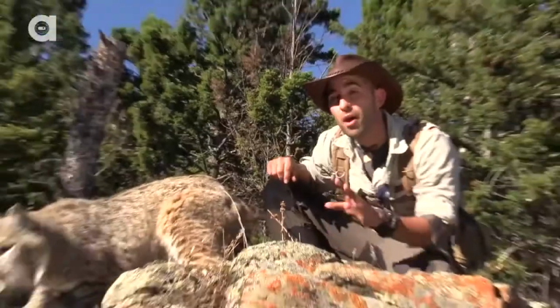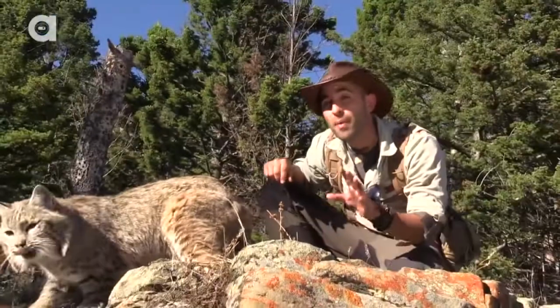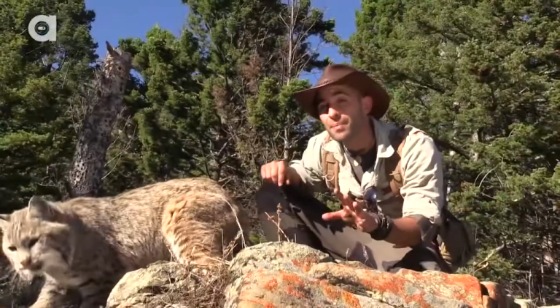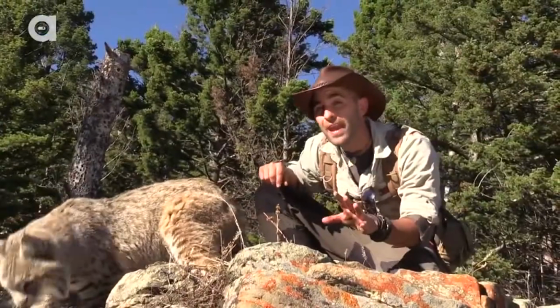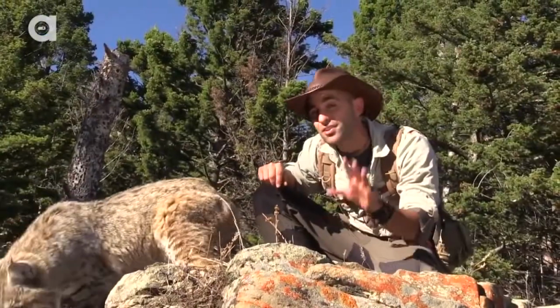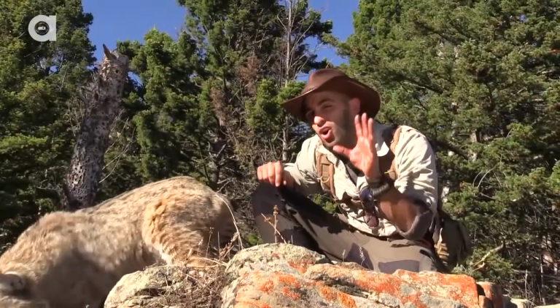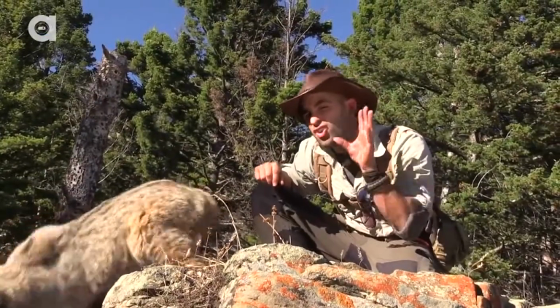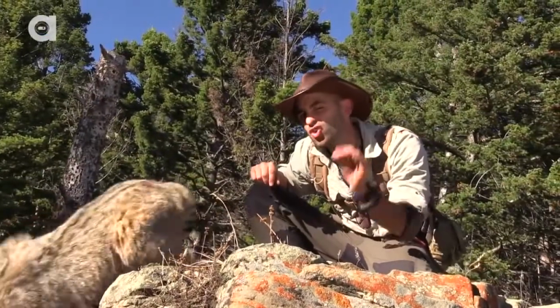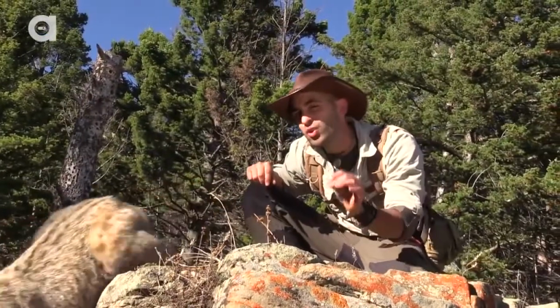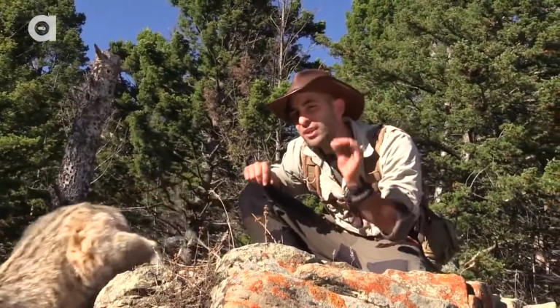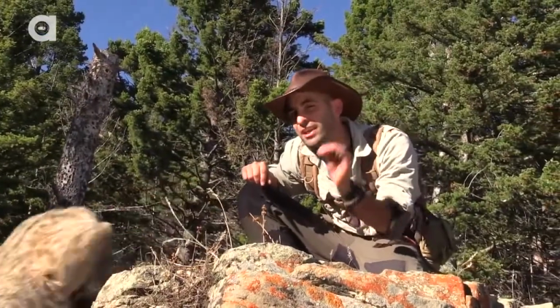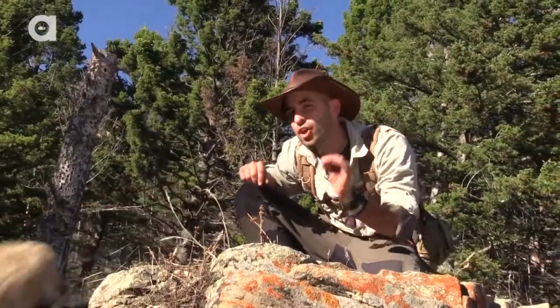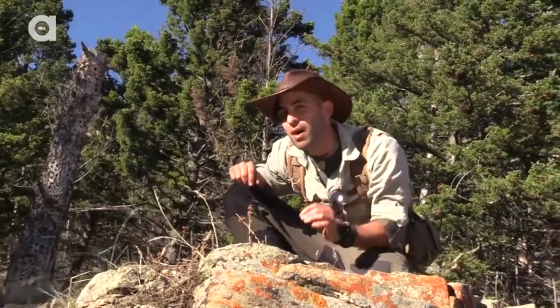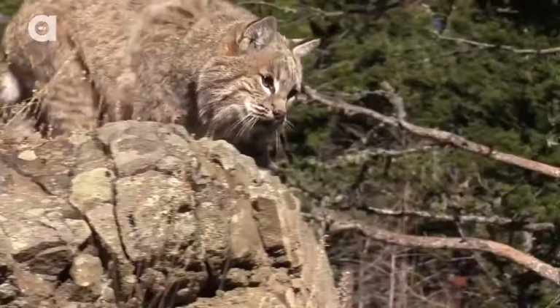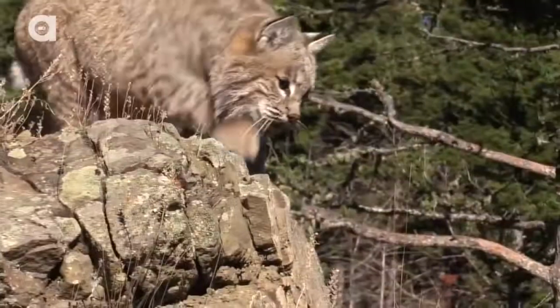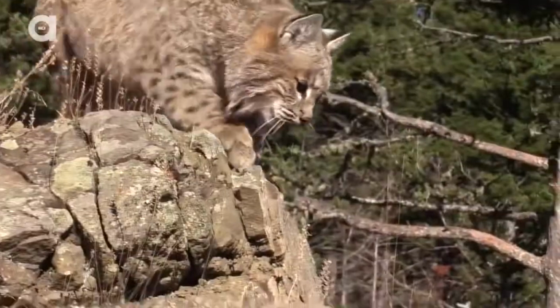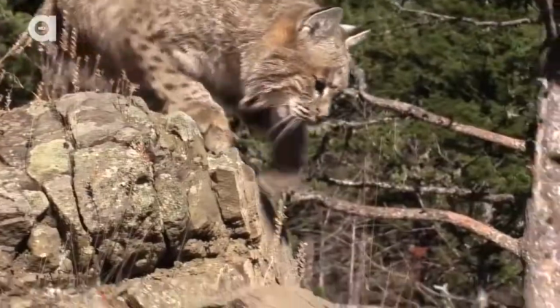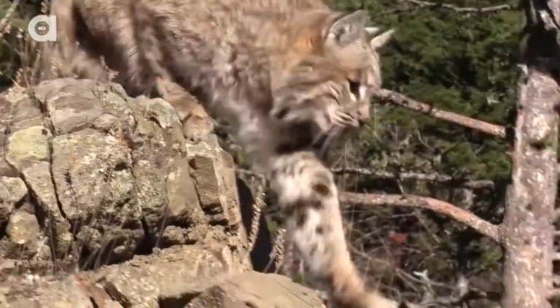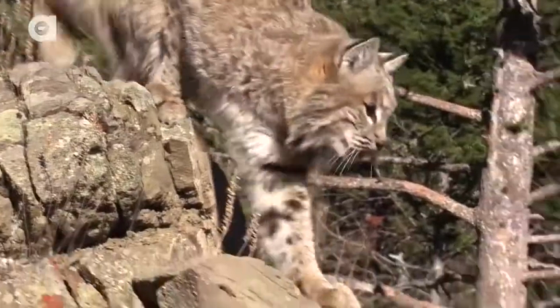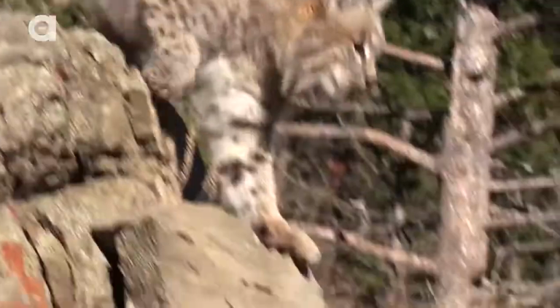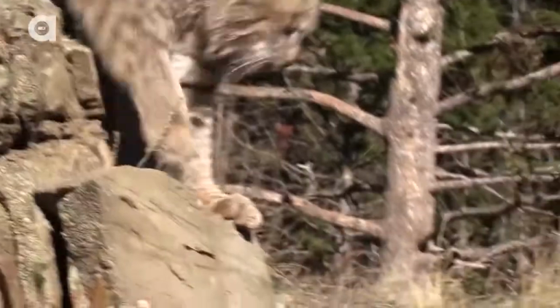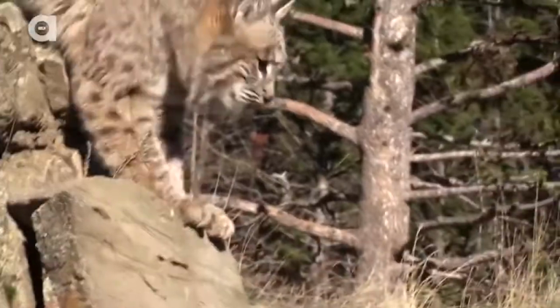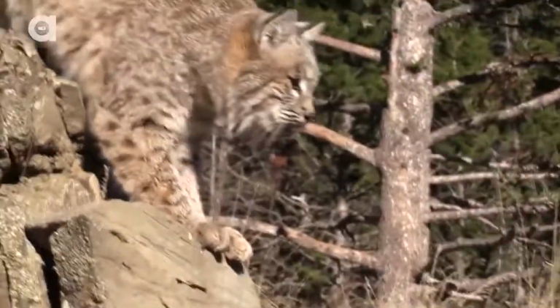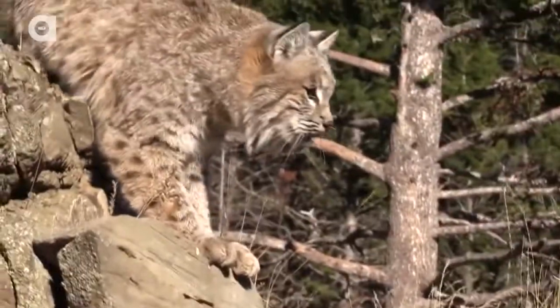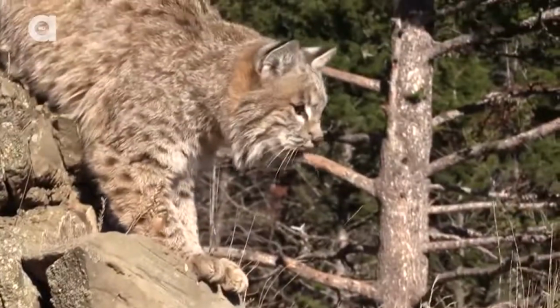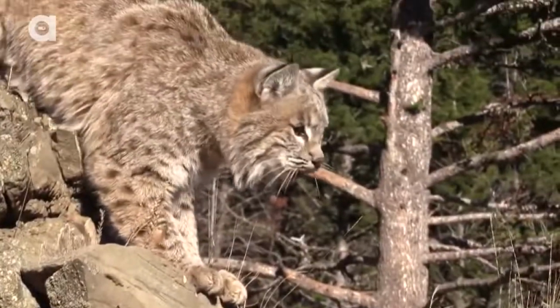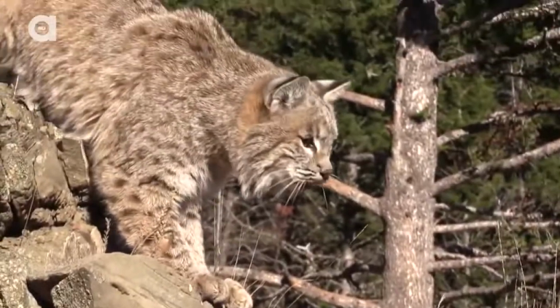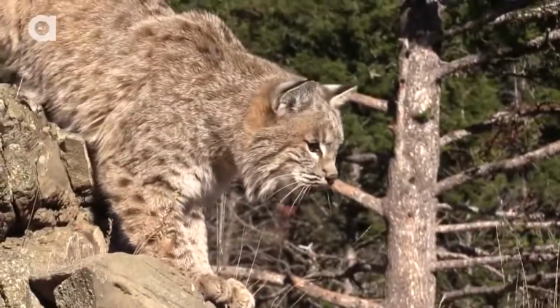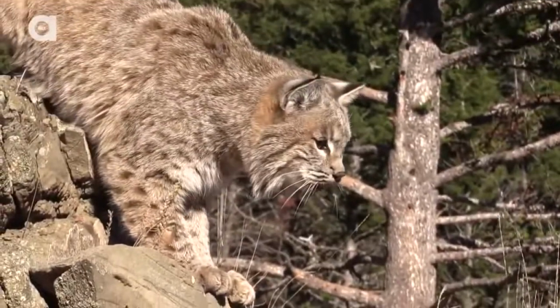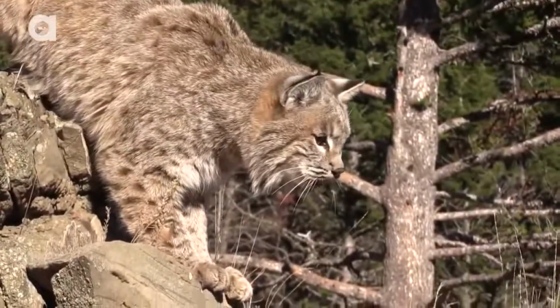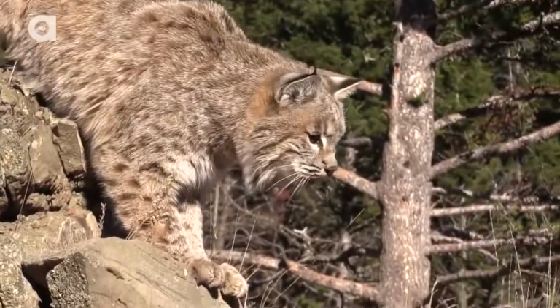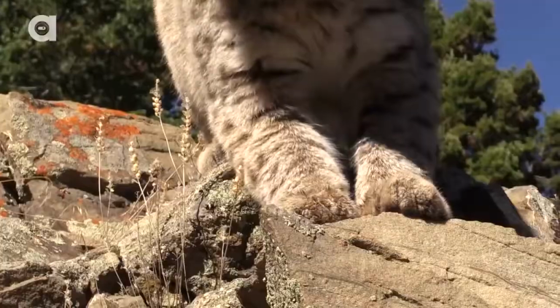Mother bobcats are extremely good moms, always taking care of their kittens until they're old enough to hunt for themselves.